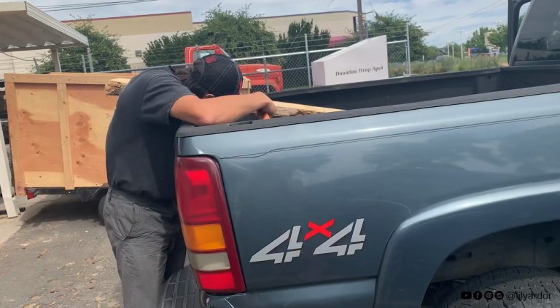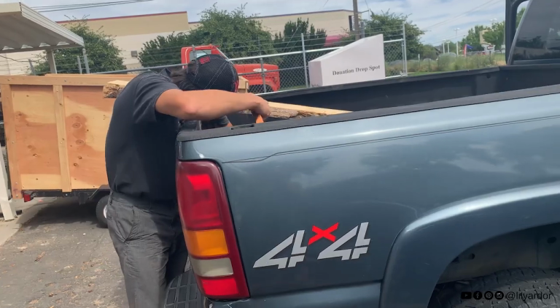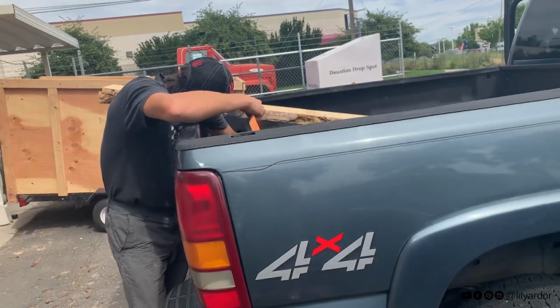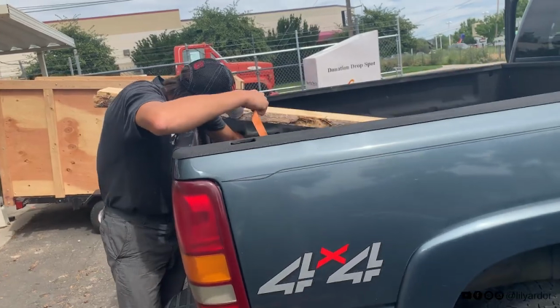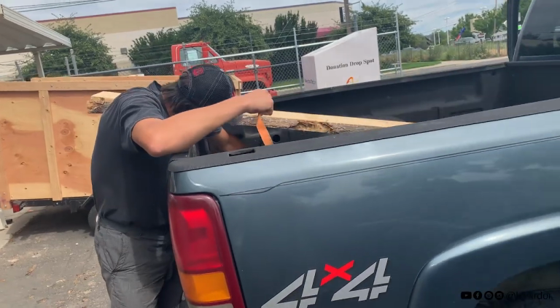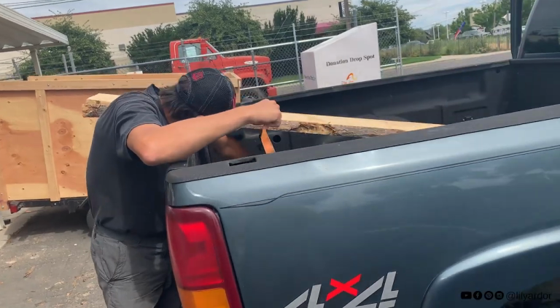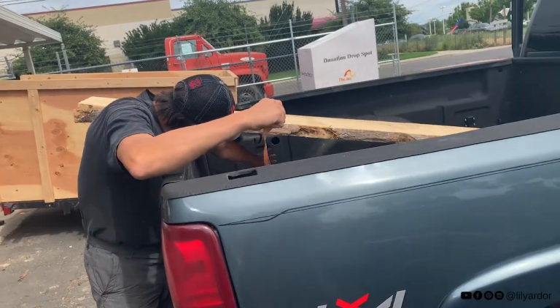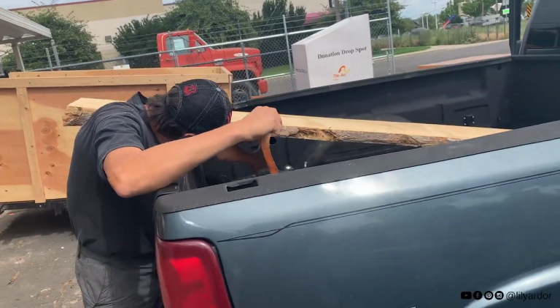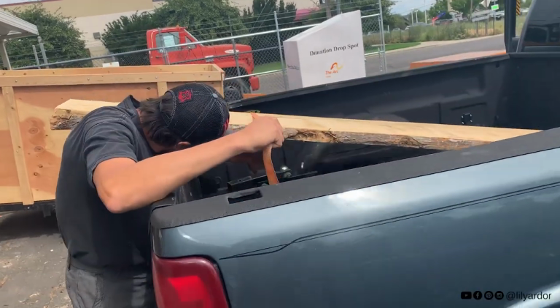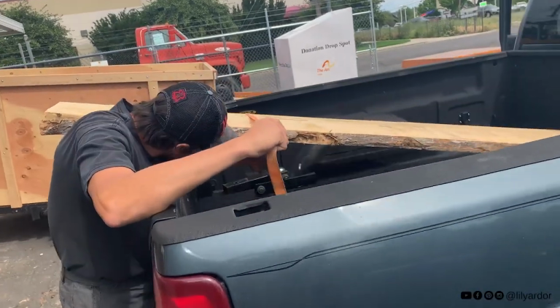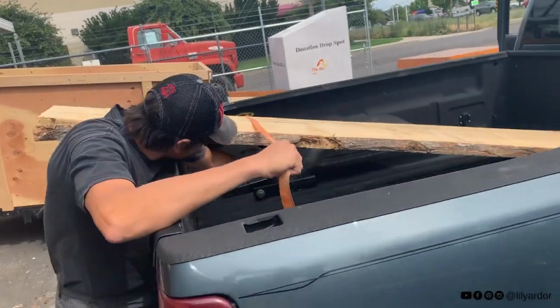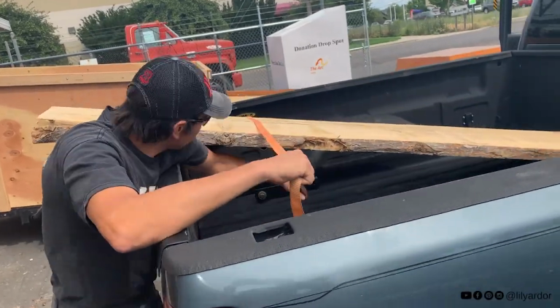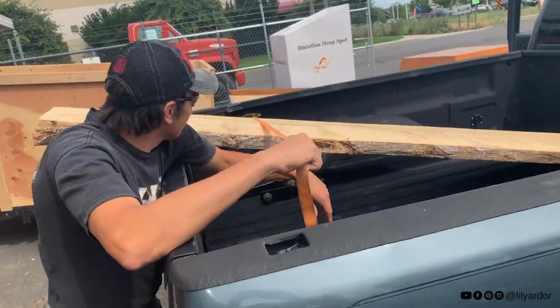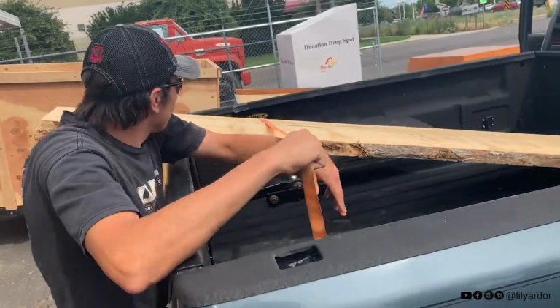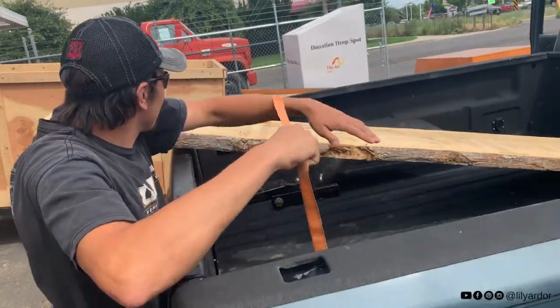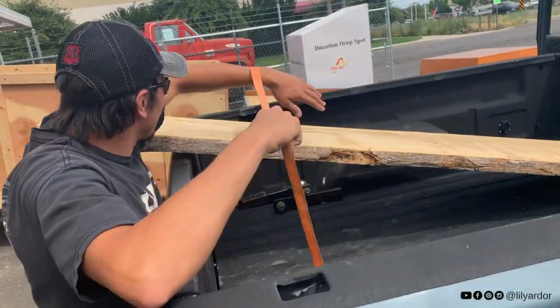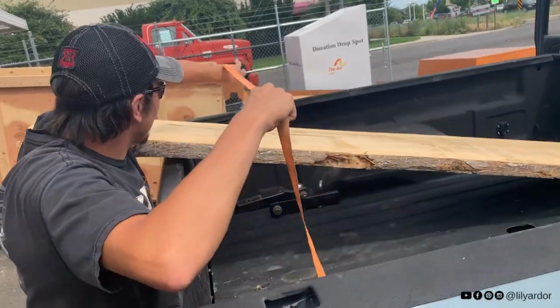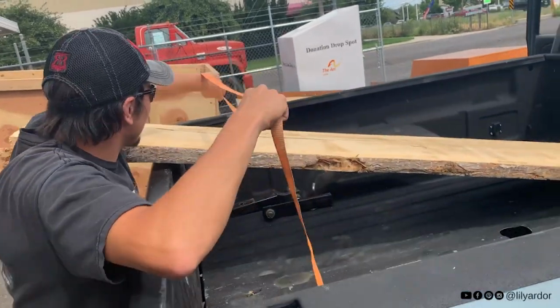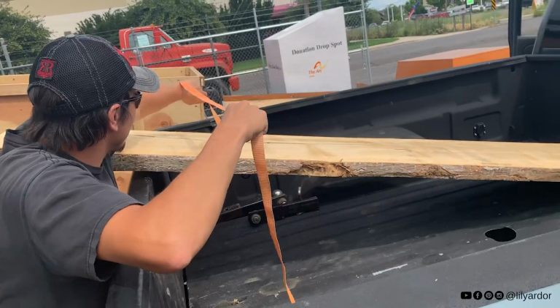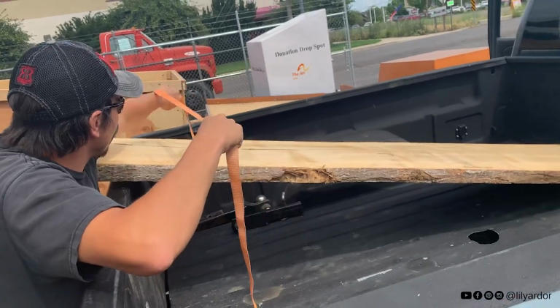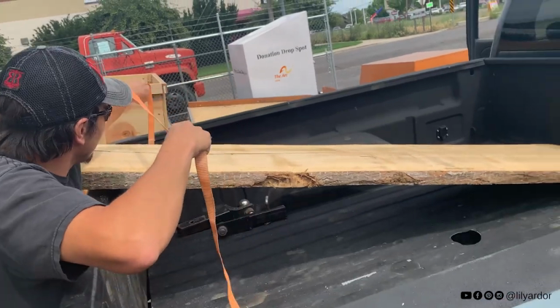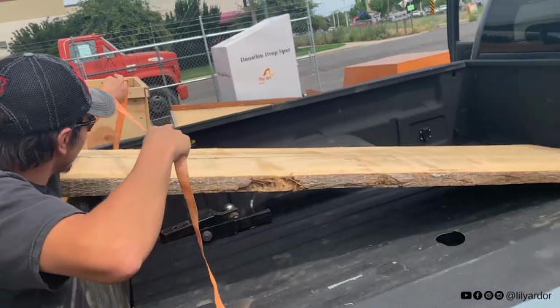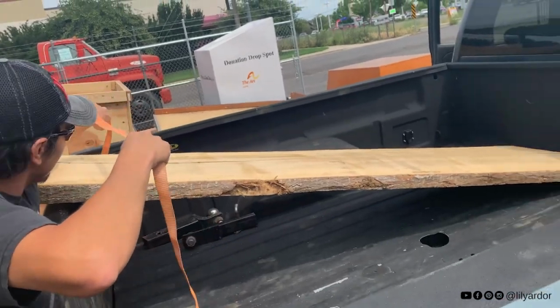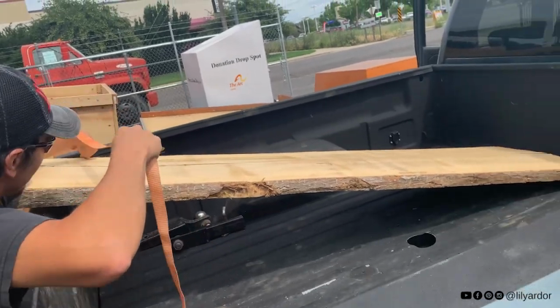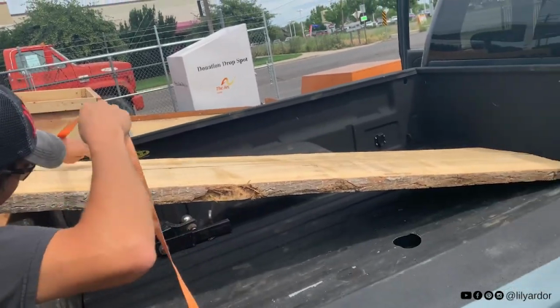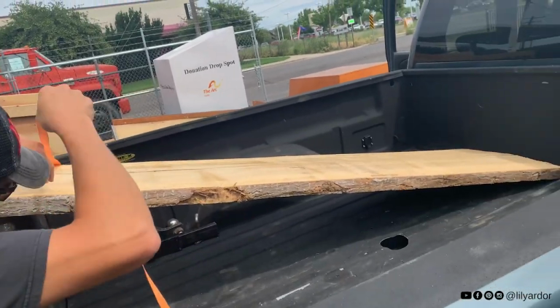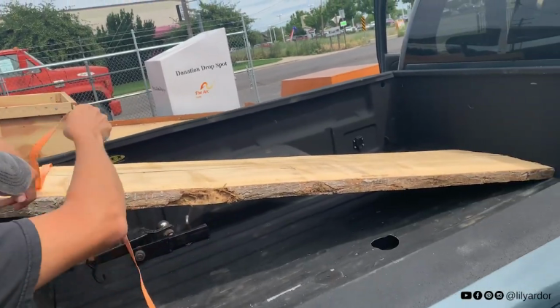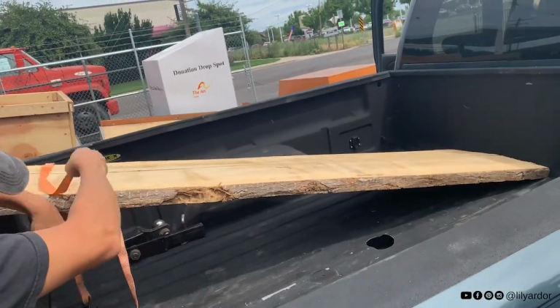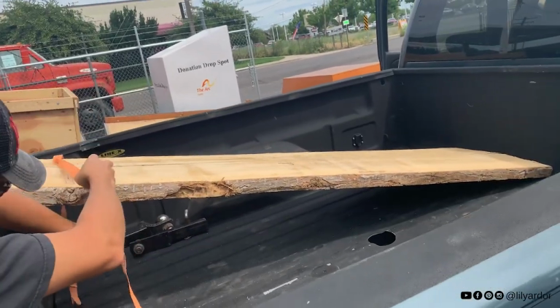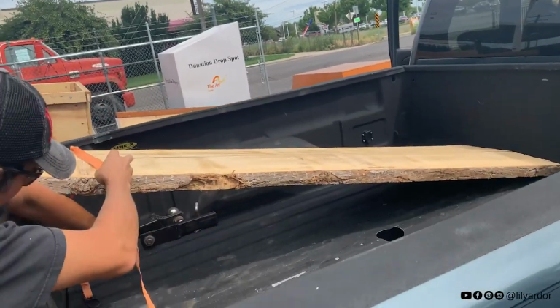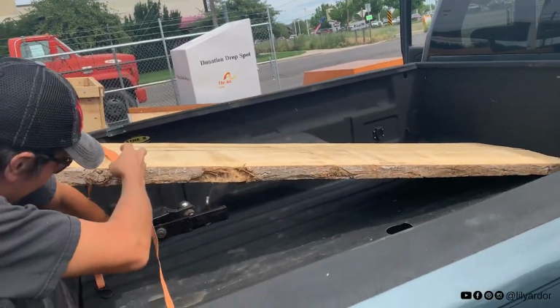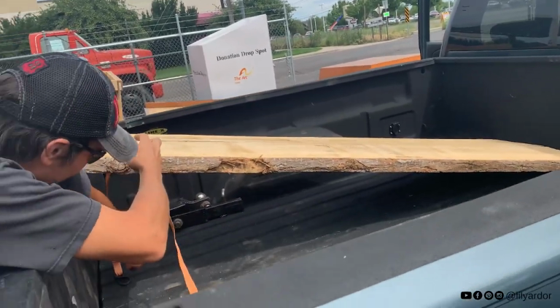Guess who has the best husband in the world? He brought his truck to get my wood. It's so sweet.